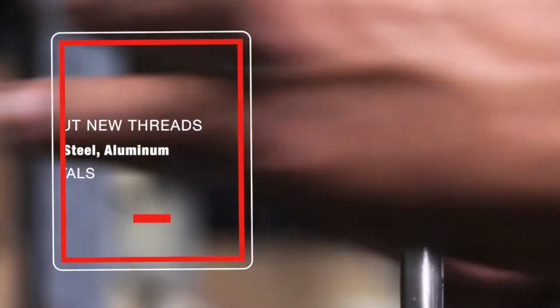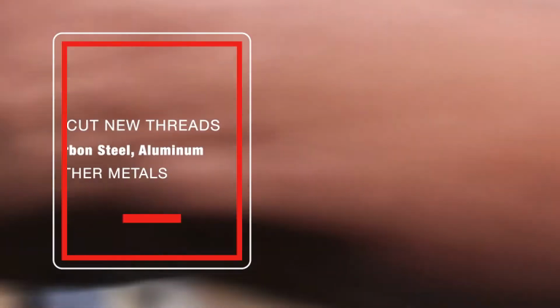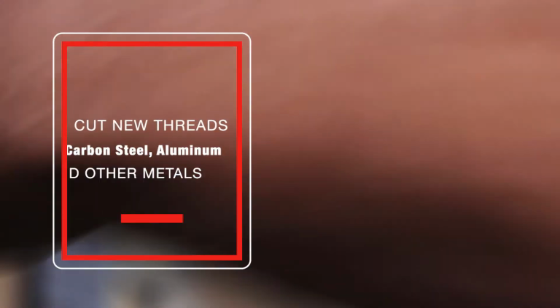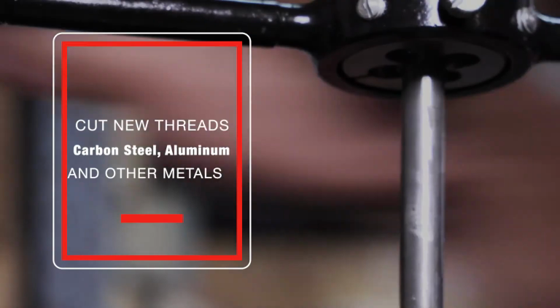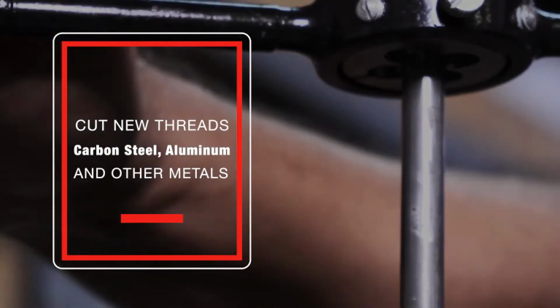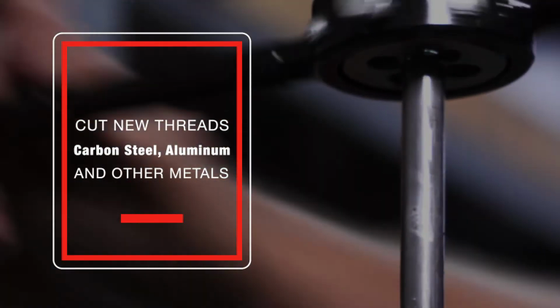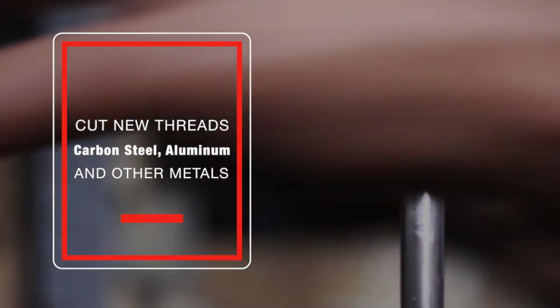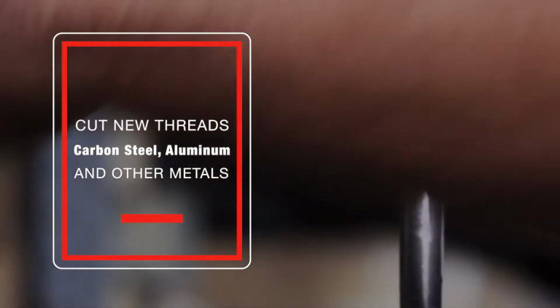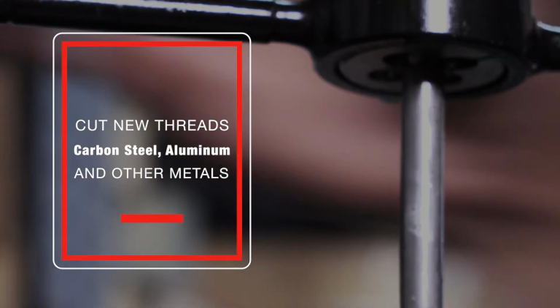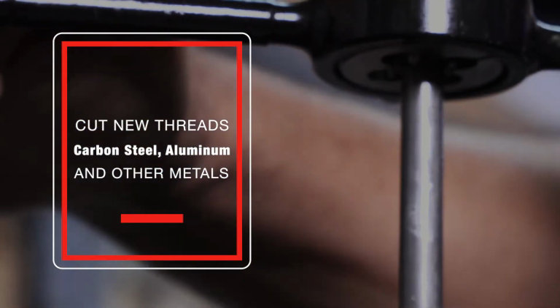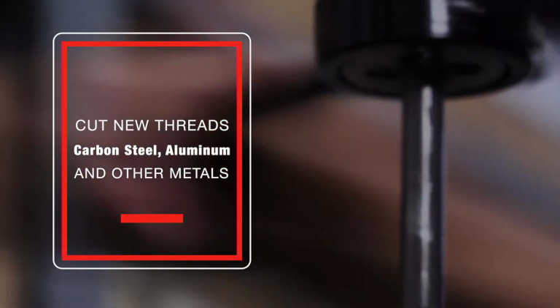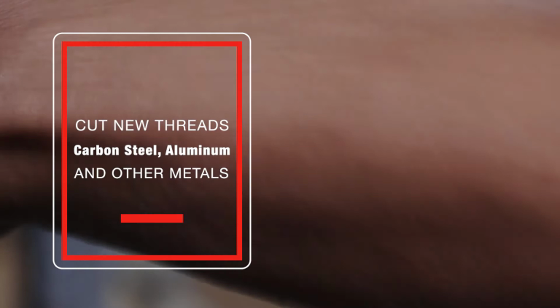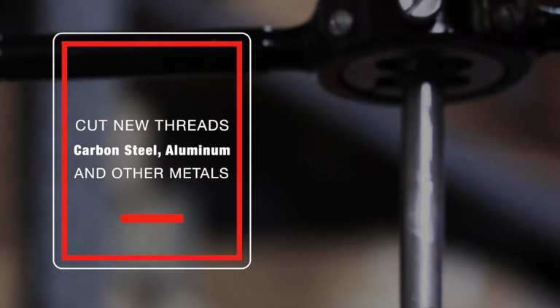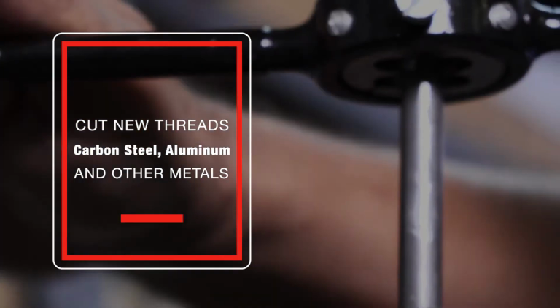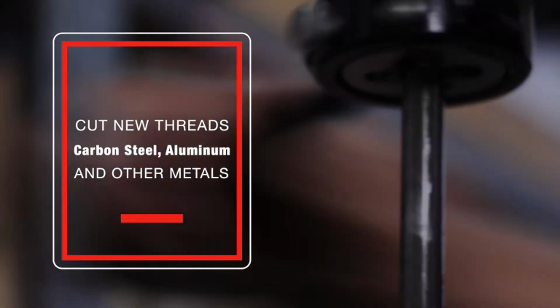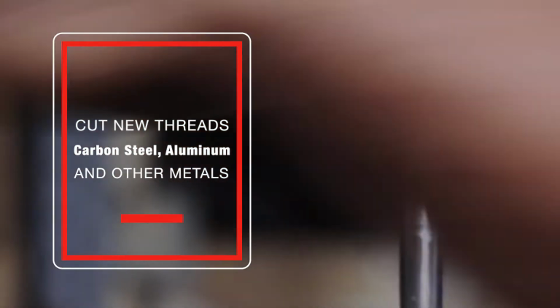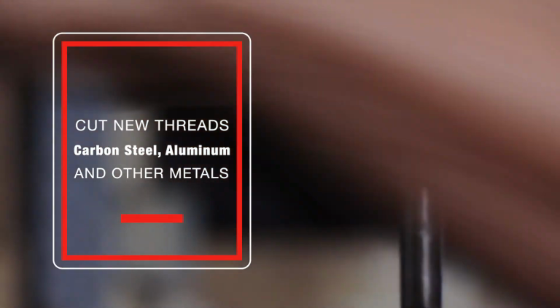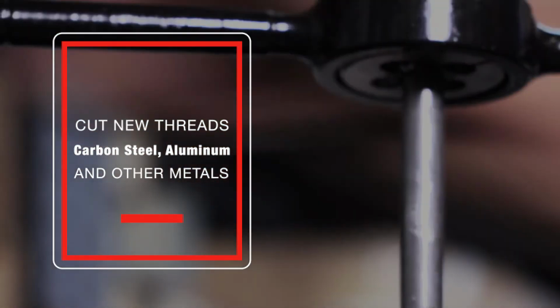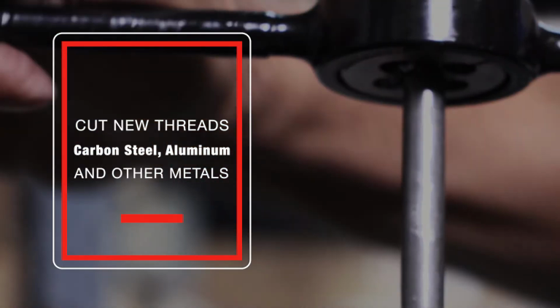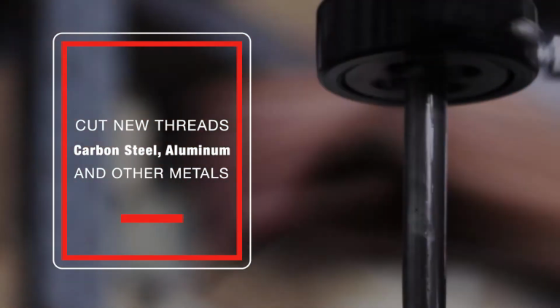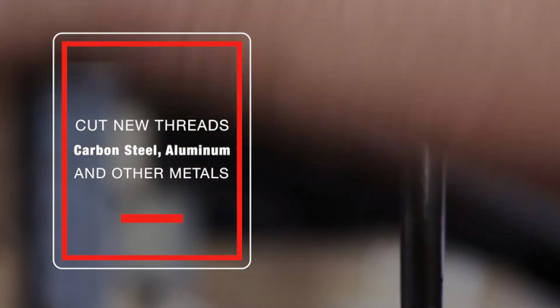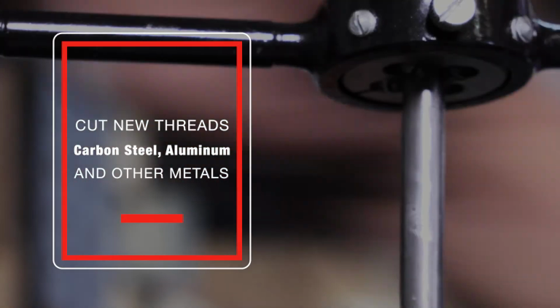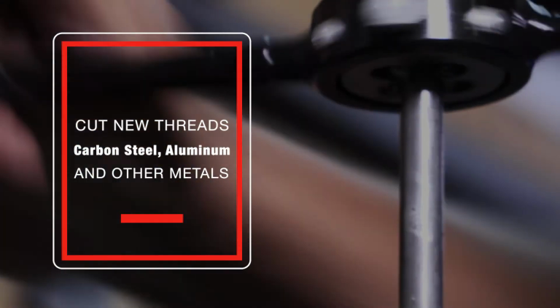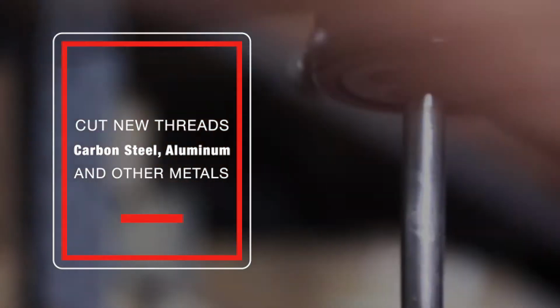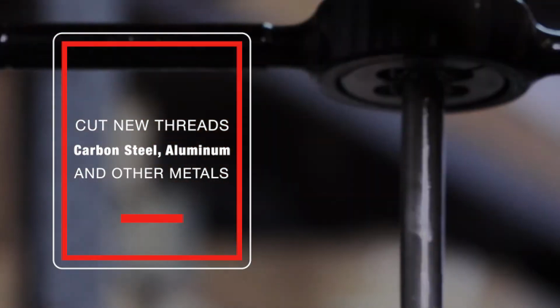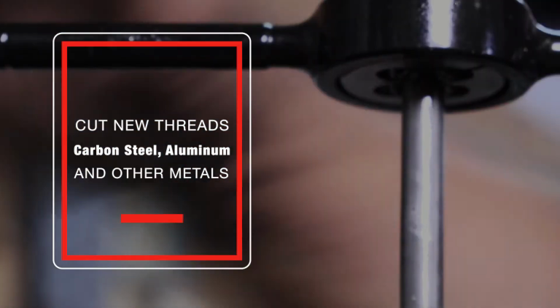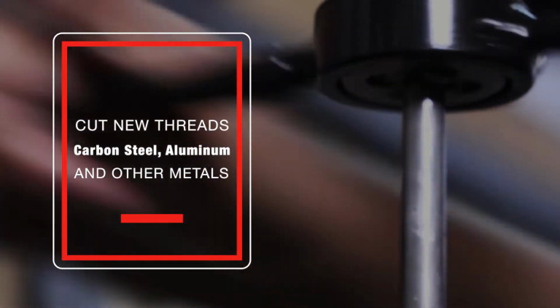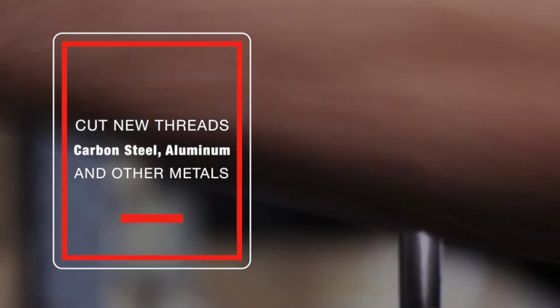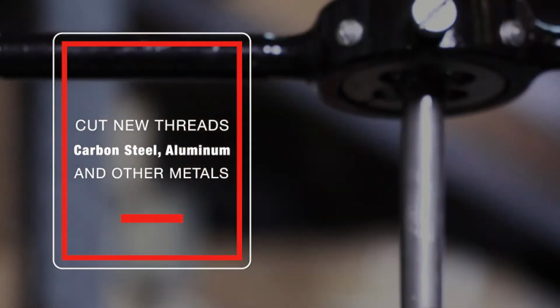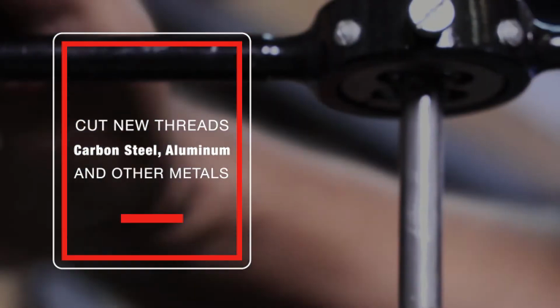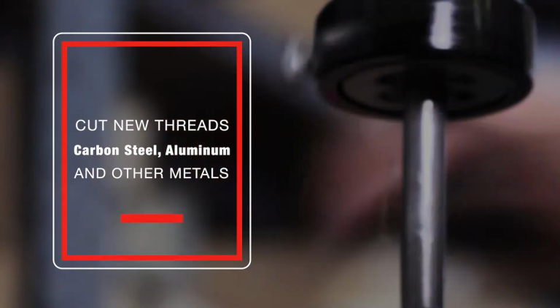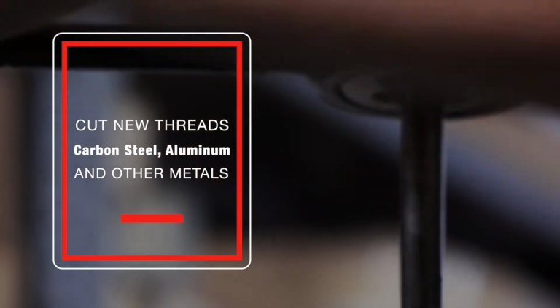Drill America high-speed steel dies will cut new threads on harder materials such as carbon steel, aluminum, and other metals.